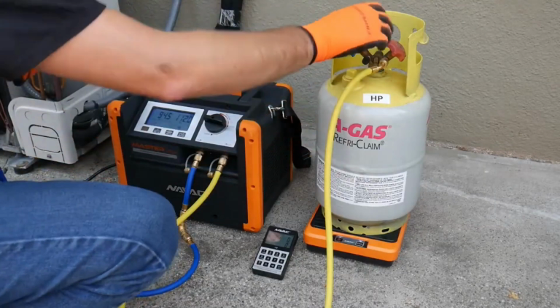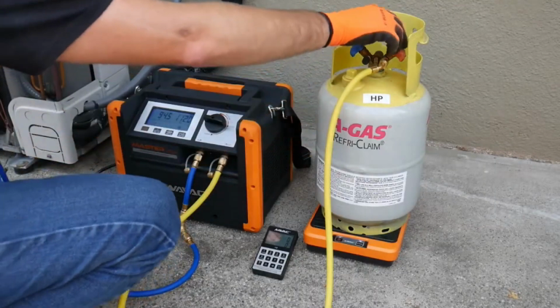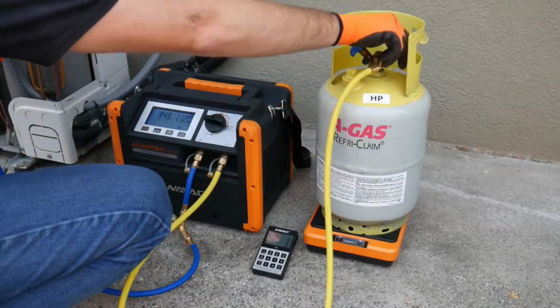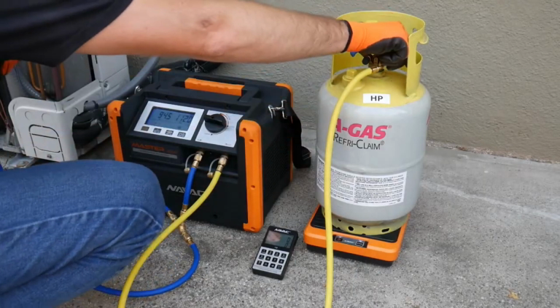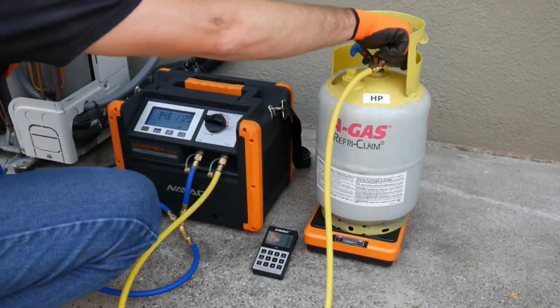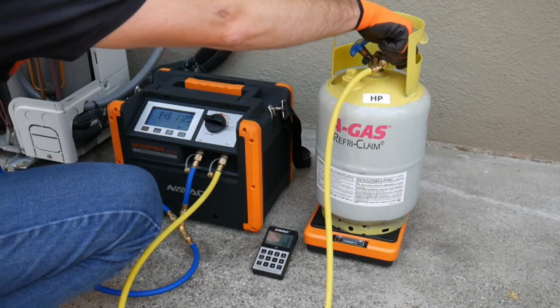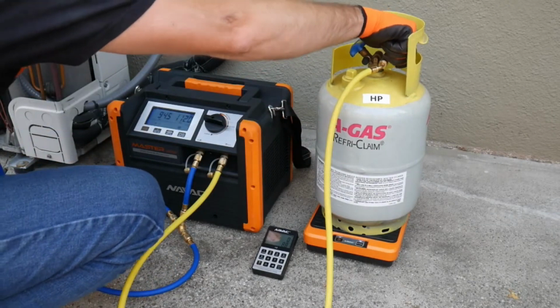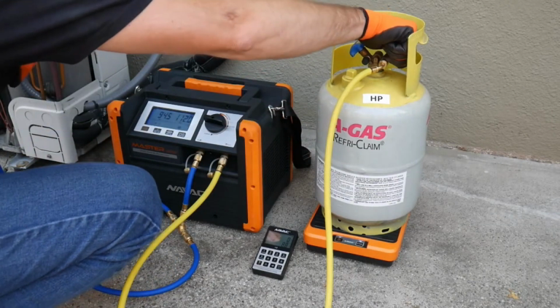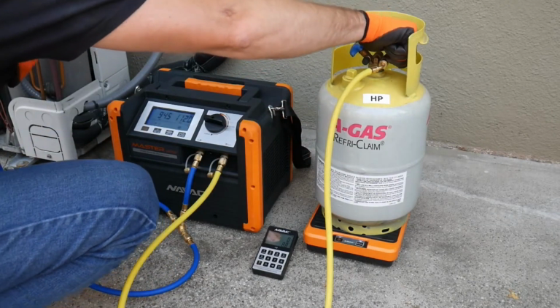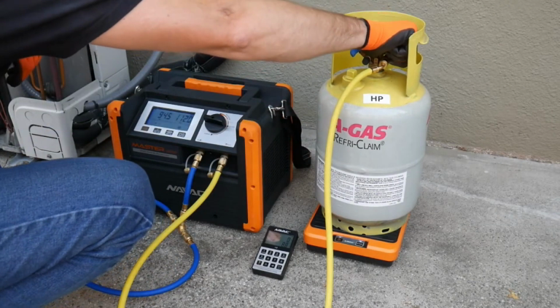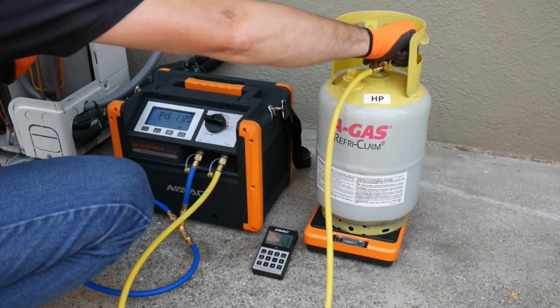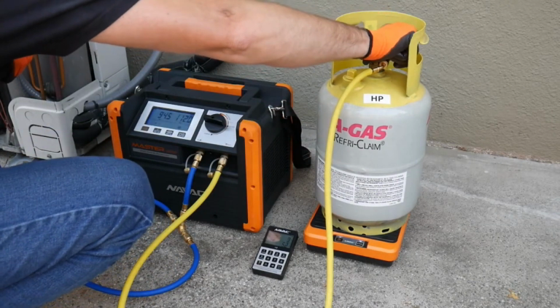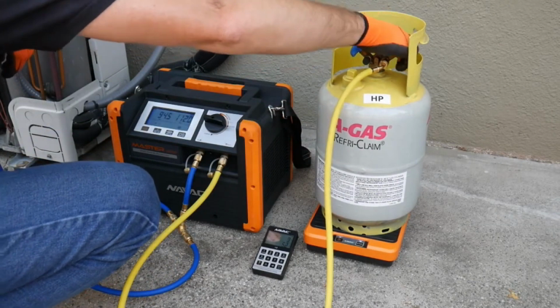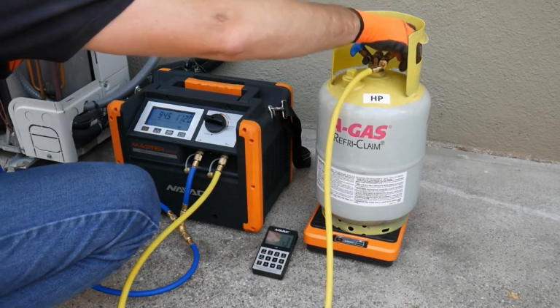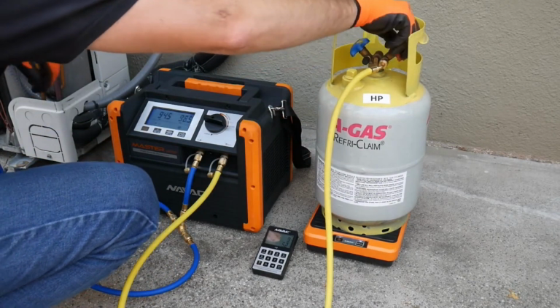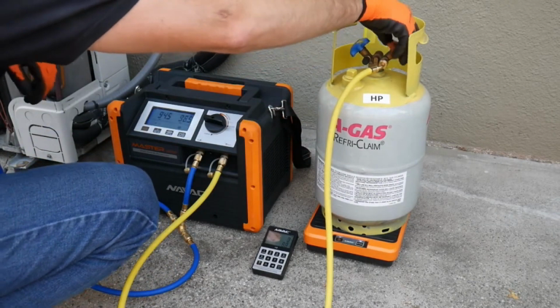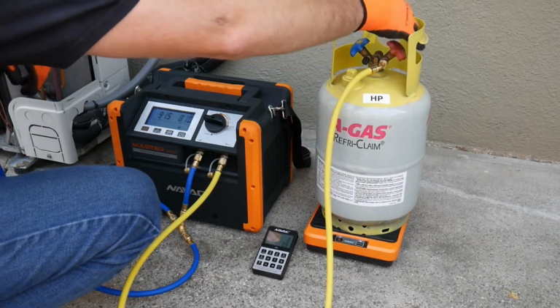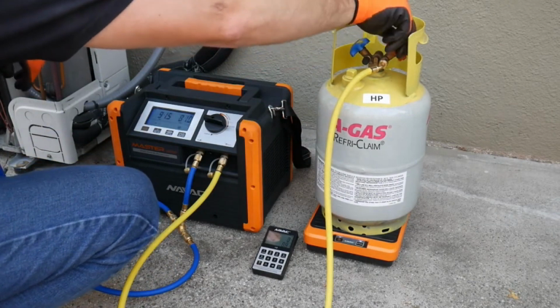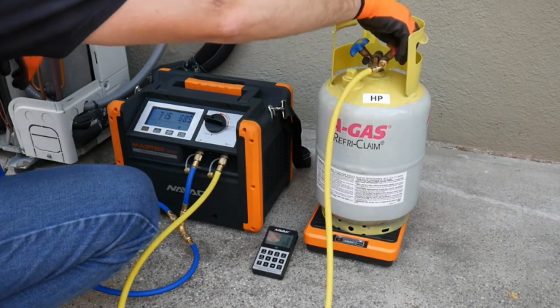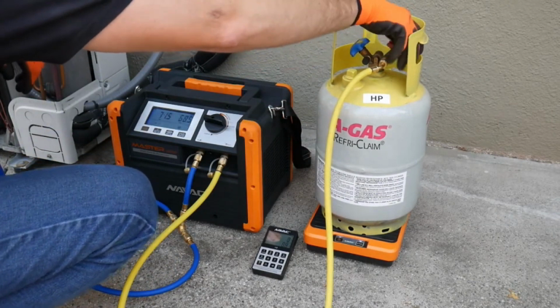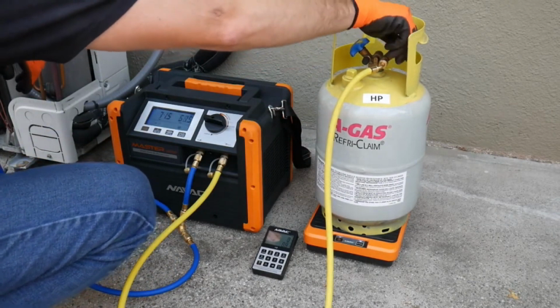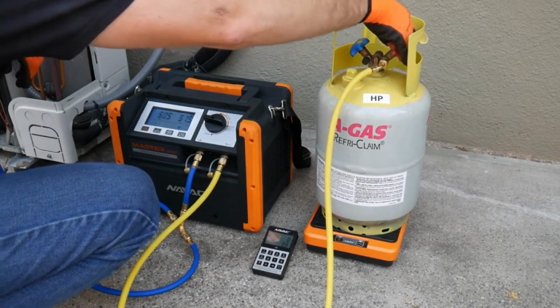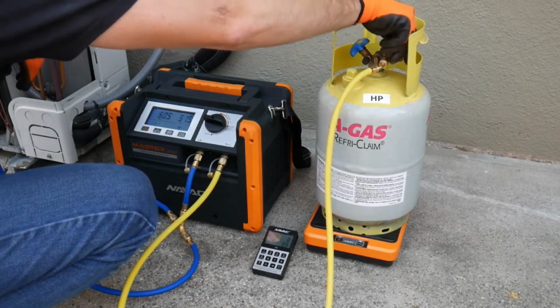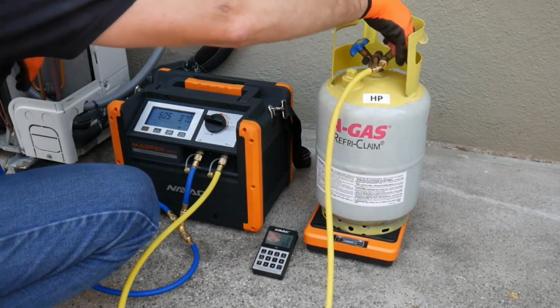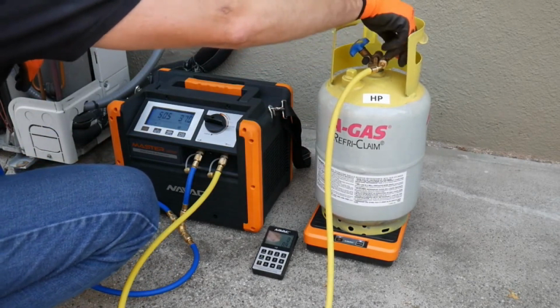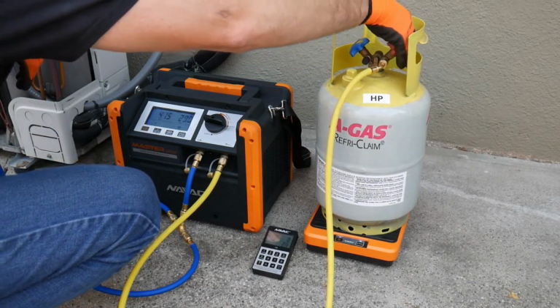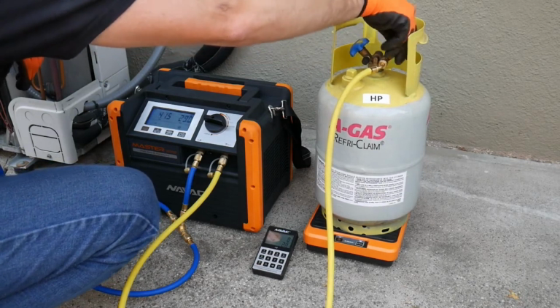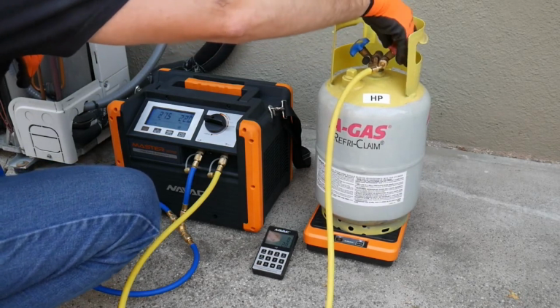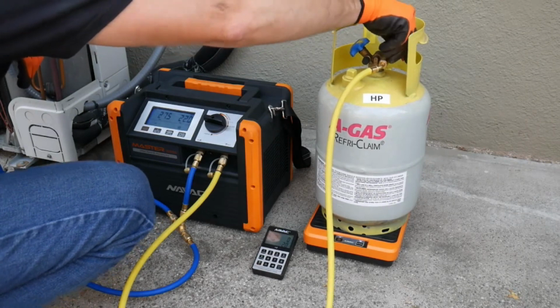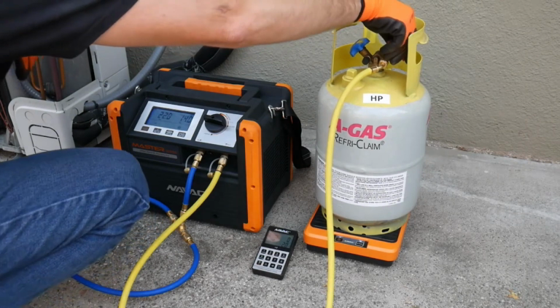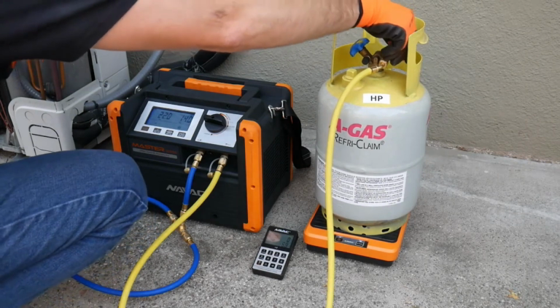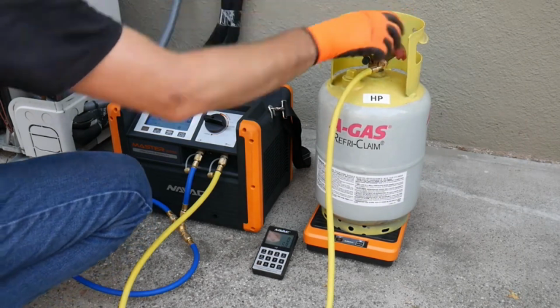Now we'll begin the recovery process by starting on low speed to get liquid into the machine to lubricate the compressor.